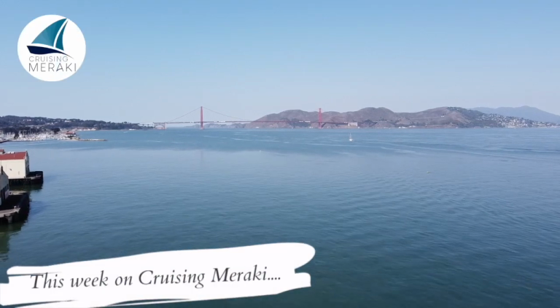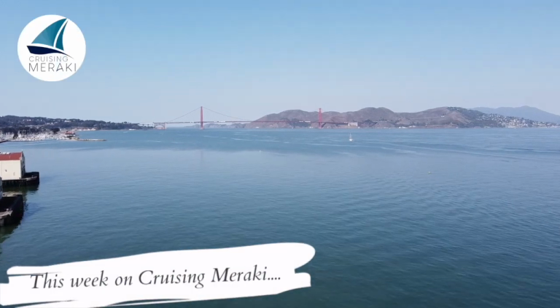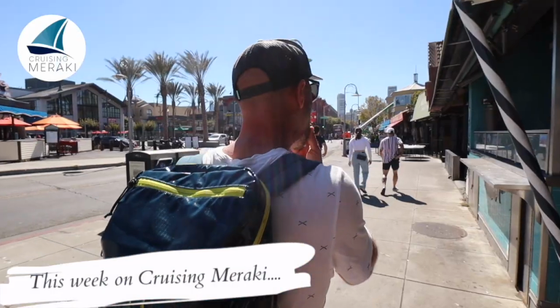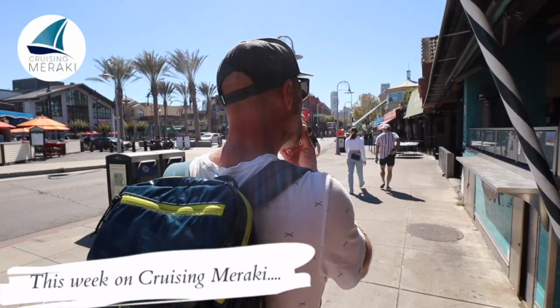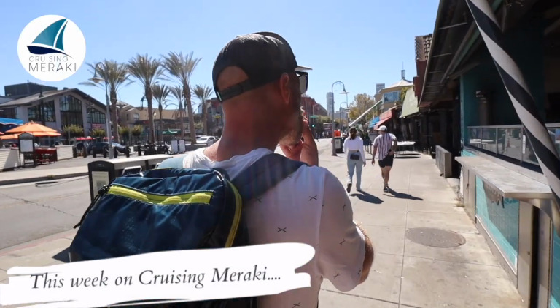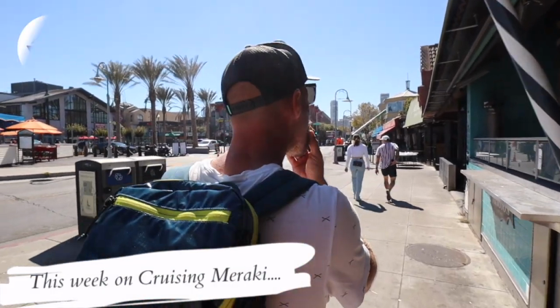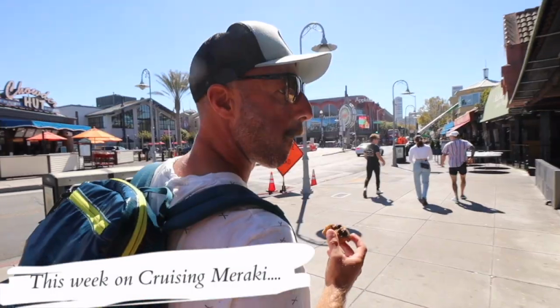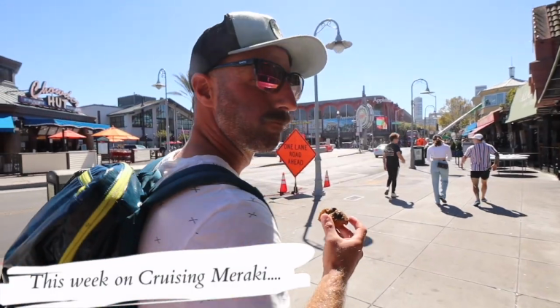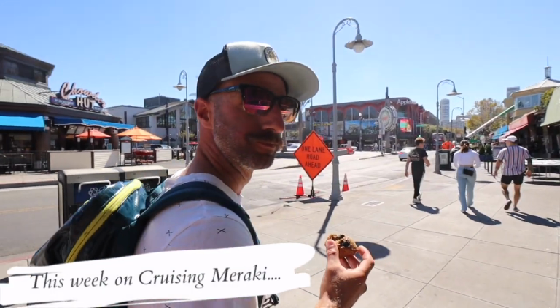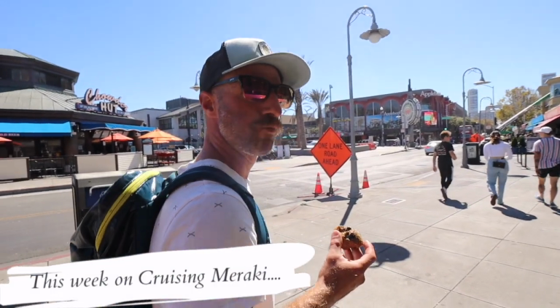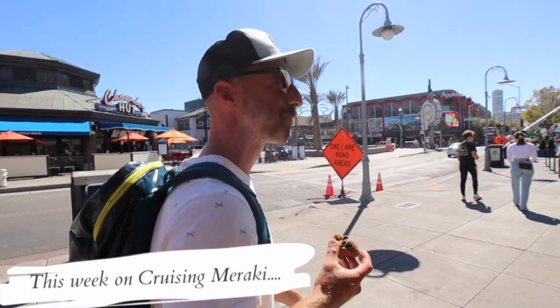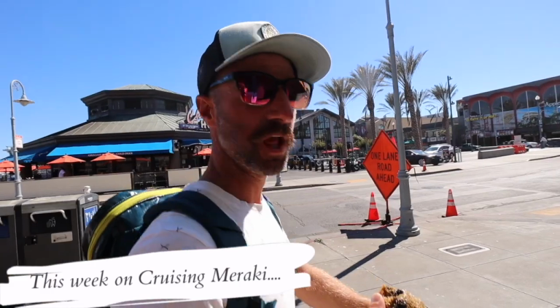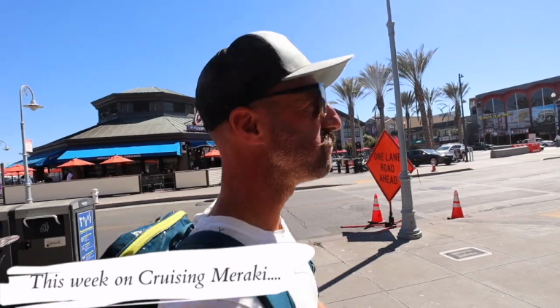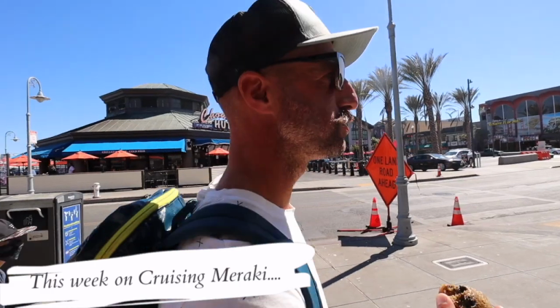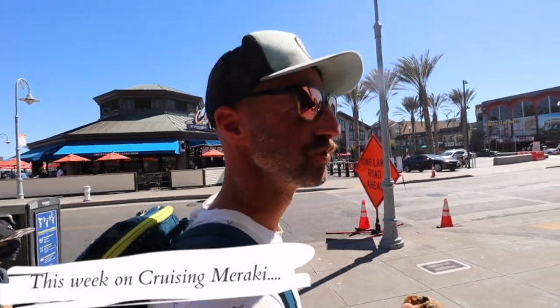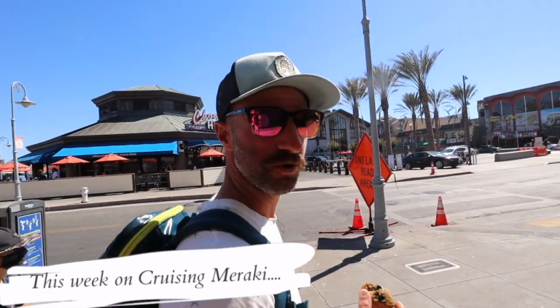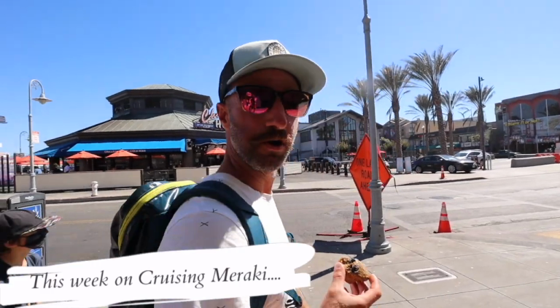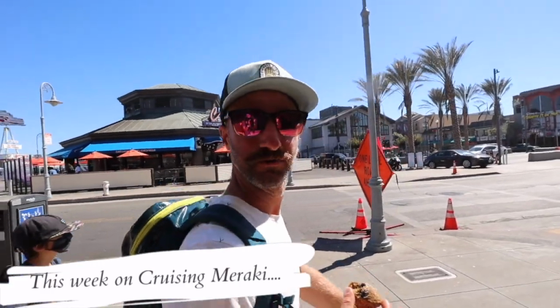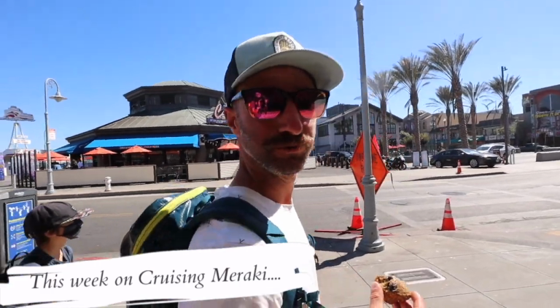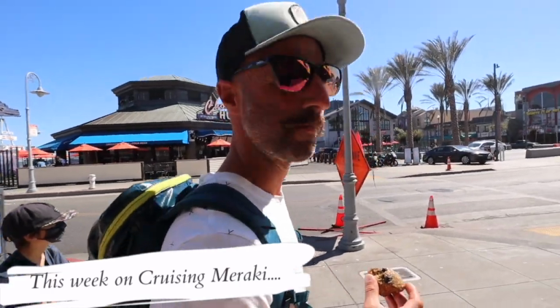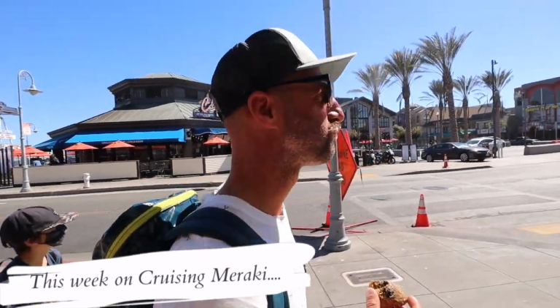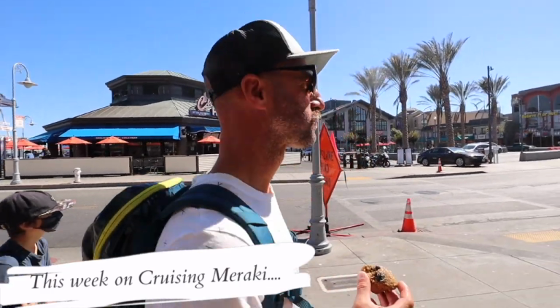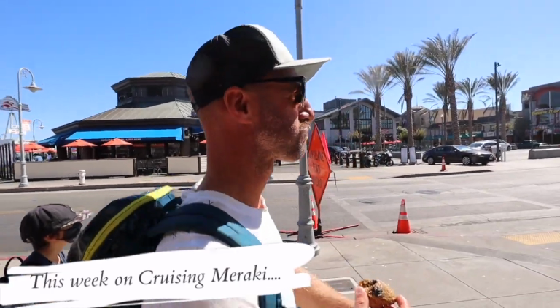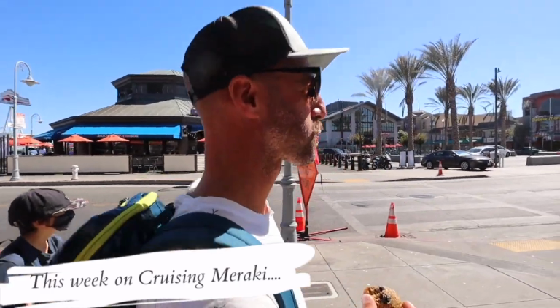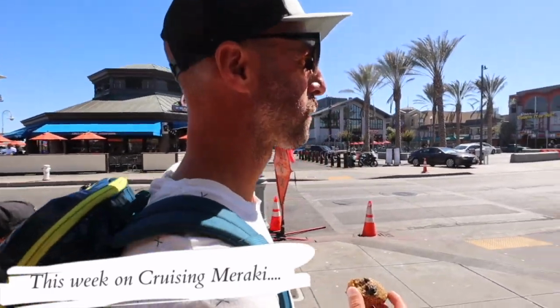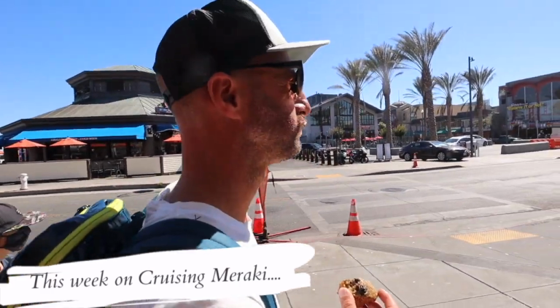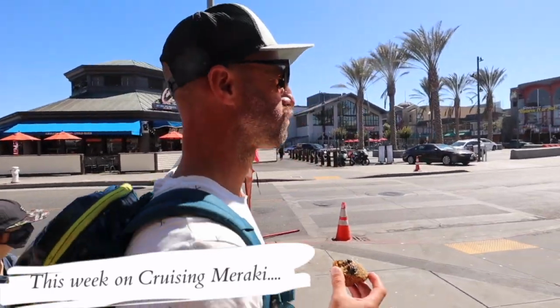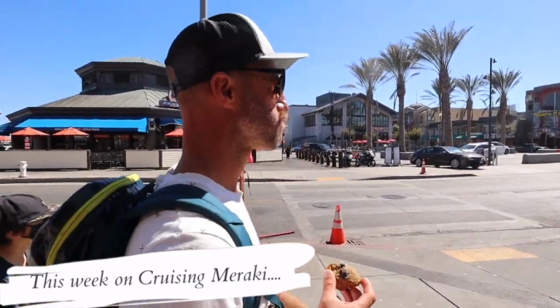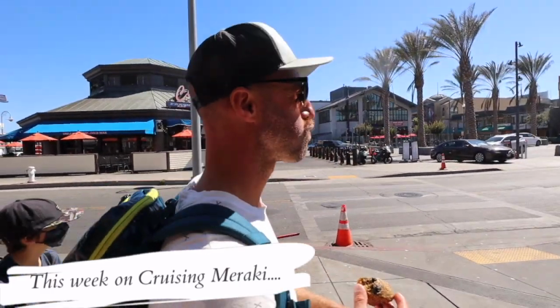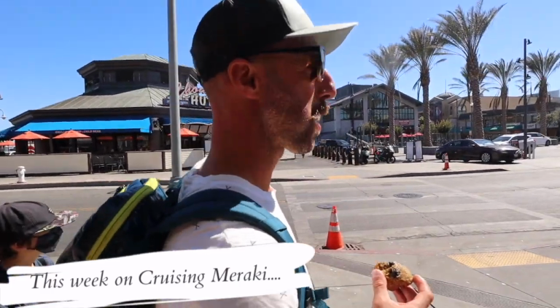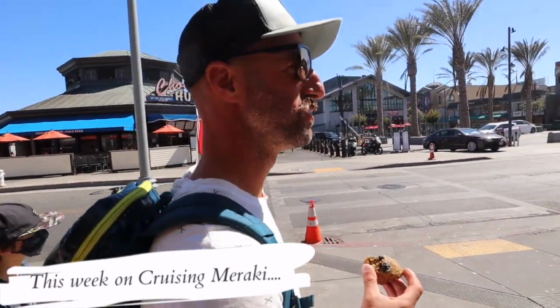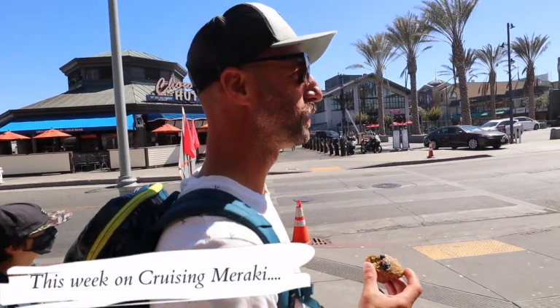Hey captain, where are we? Fisherman's Wharf, in San Francisco. Yeah.